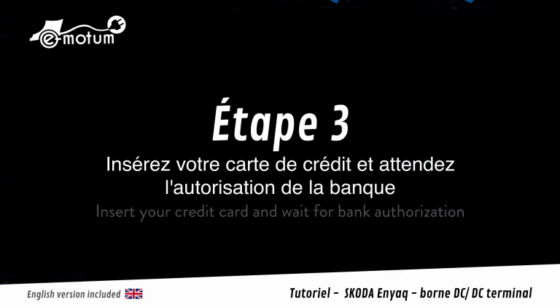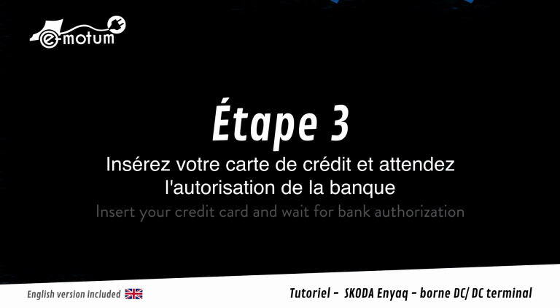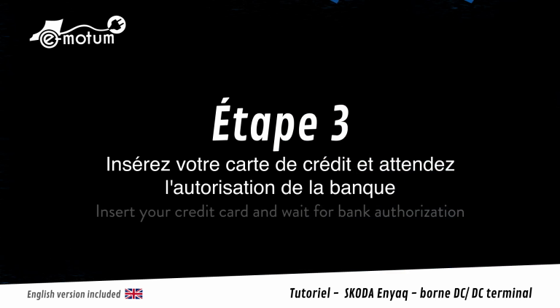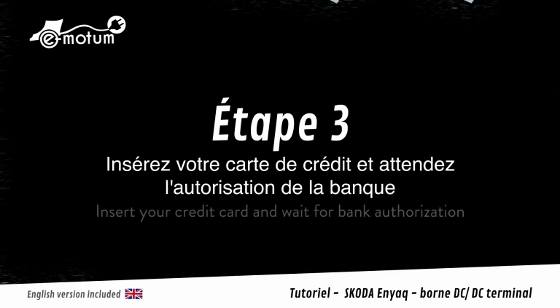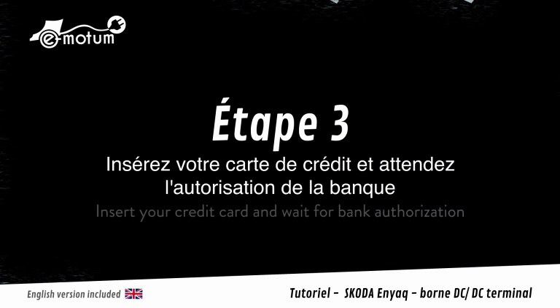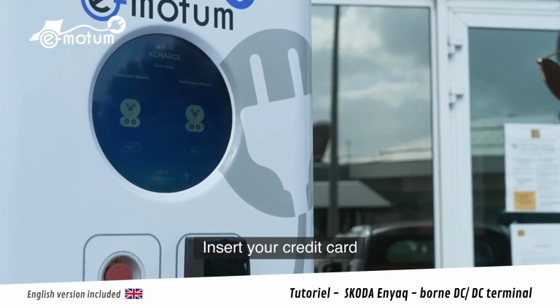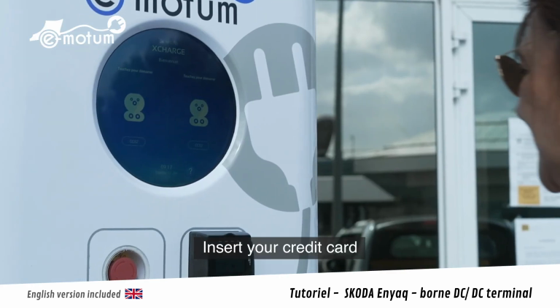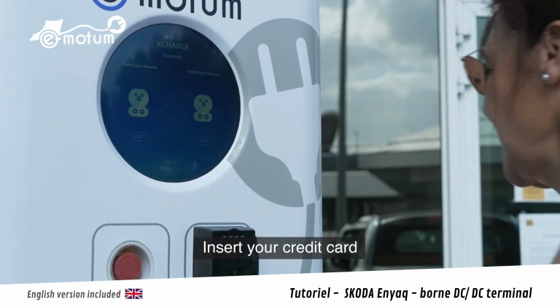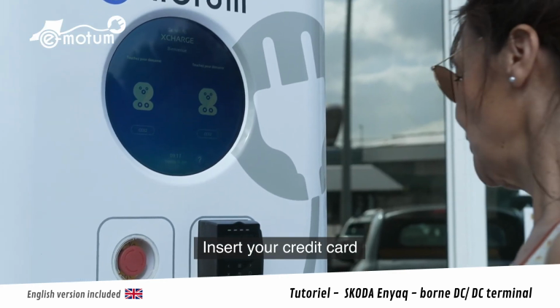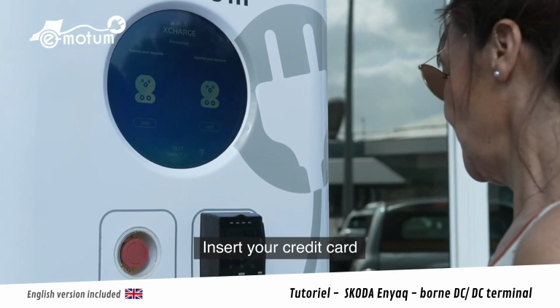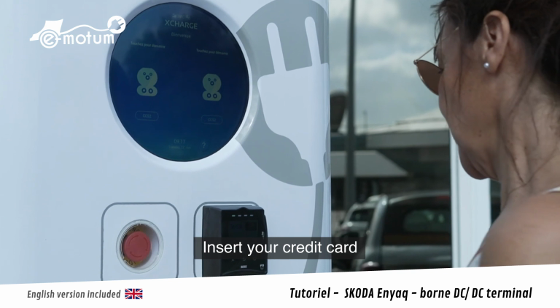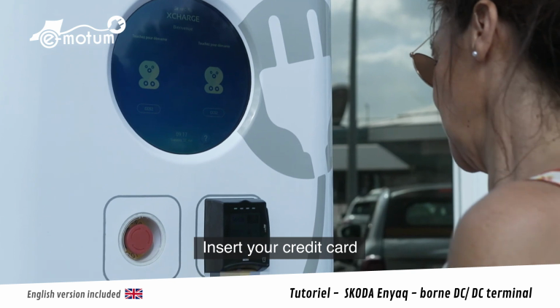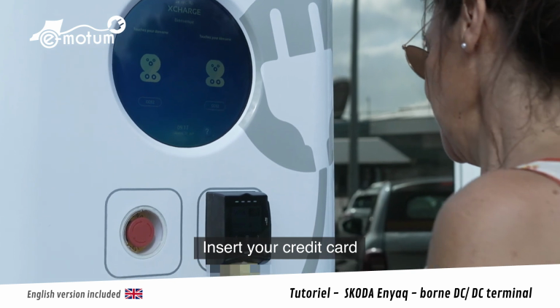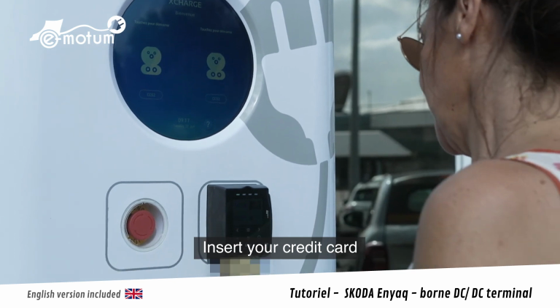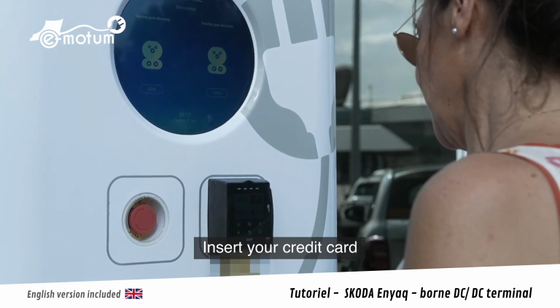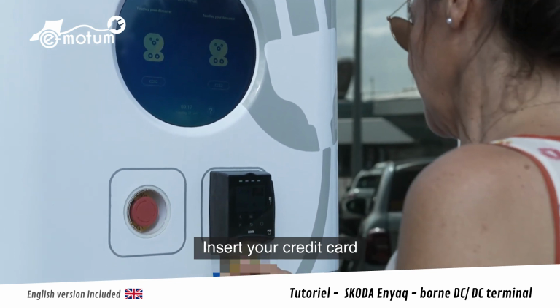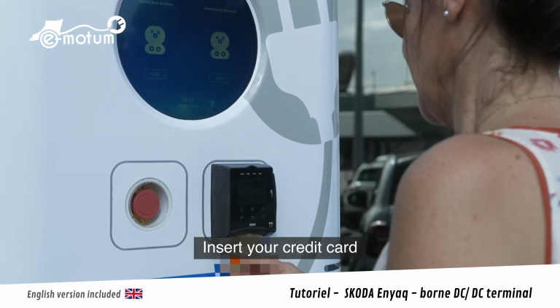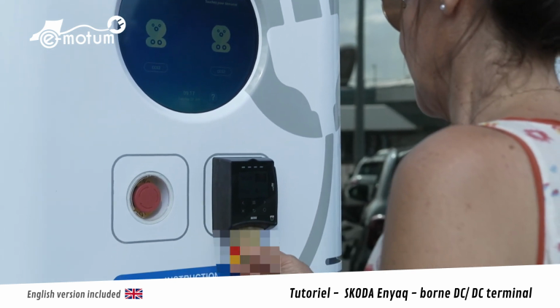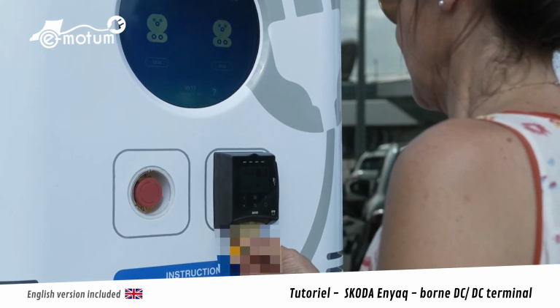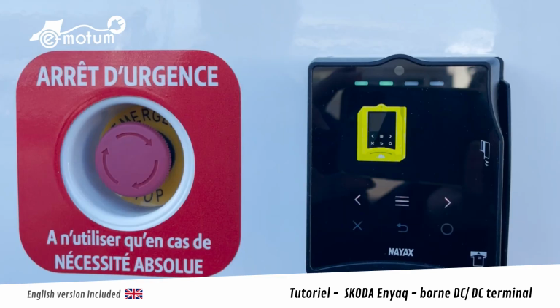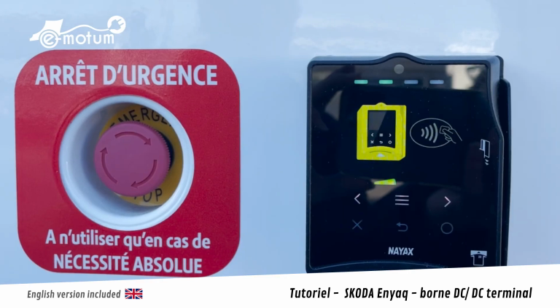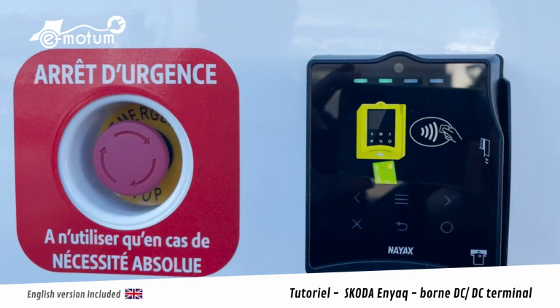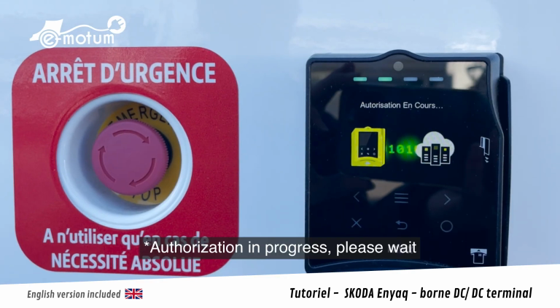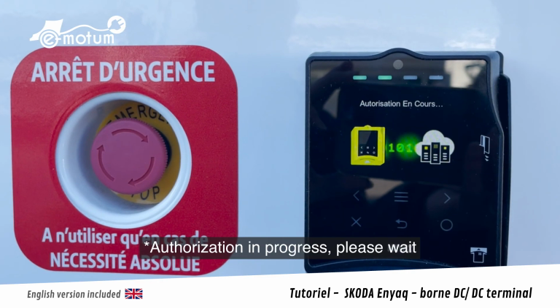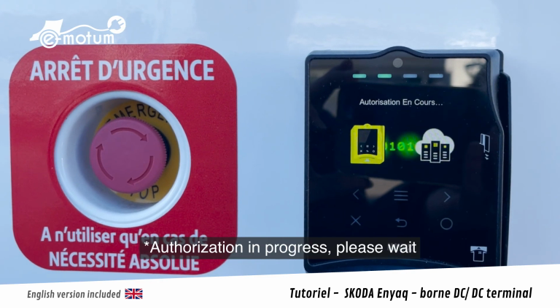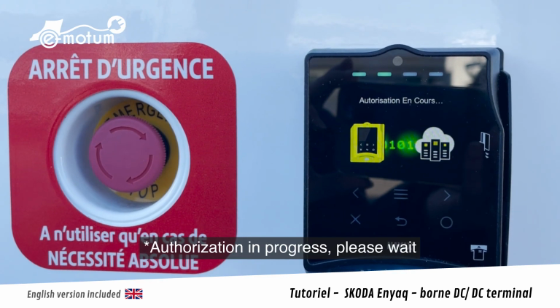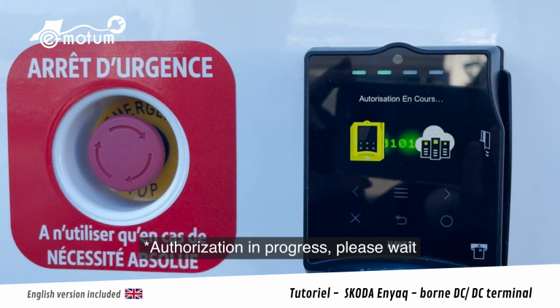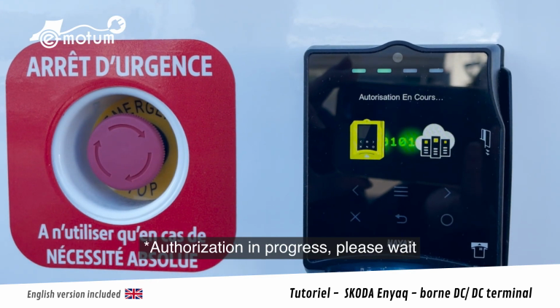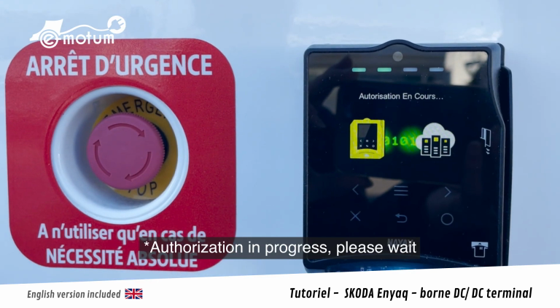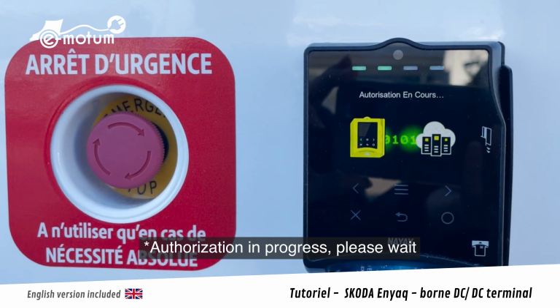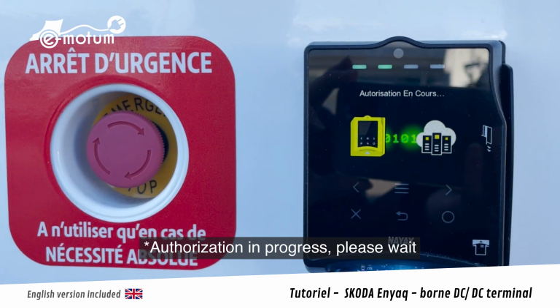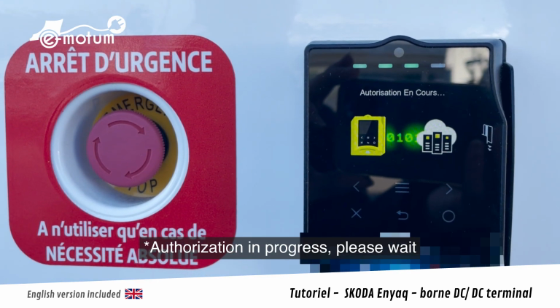J'insère la carte de crédit. Autorisation, veuillez patienter.